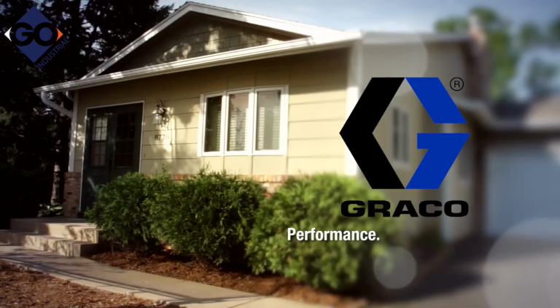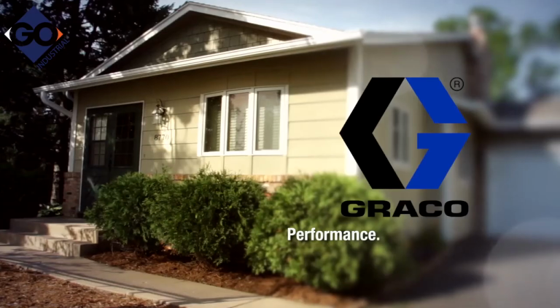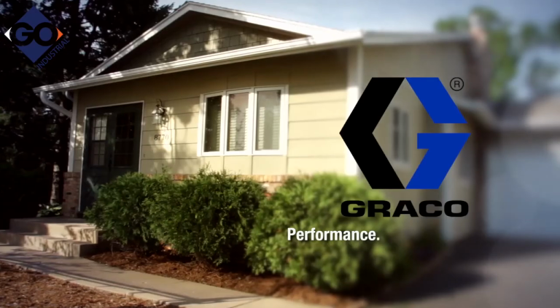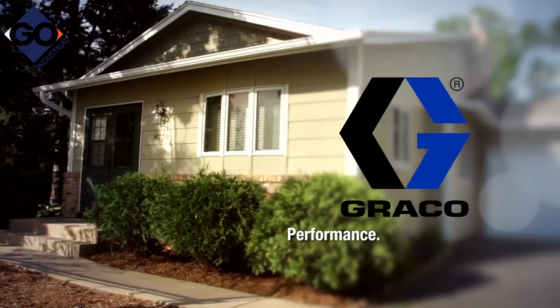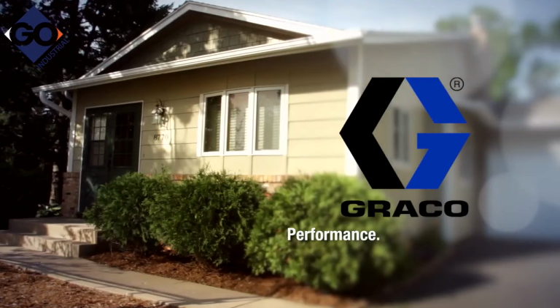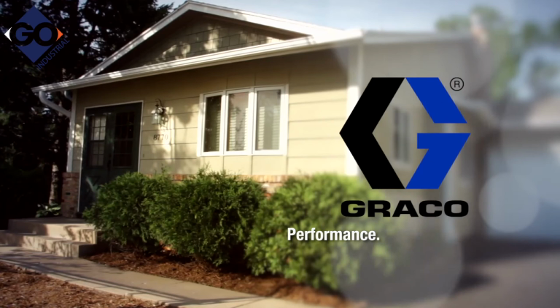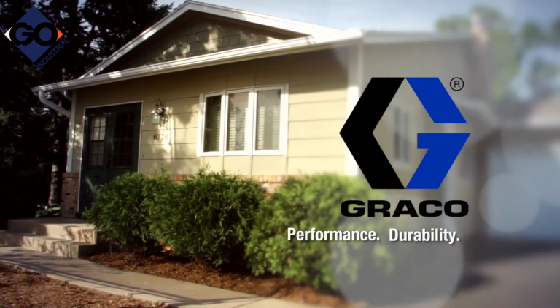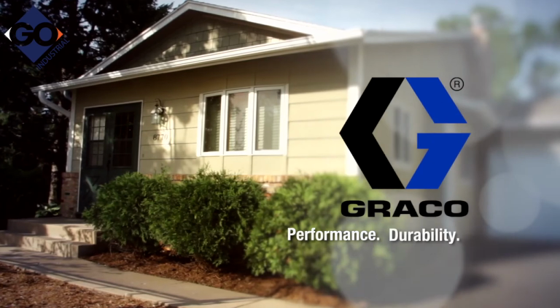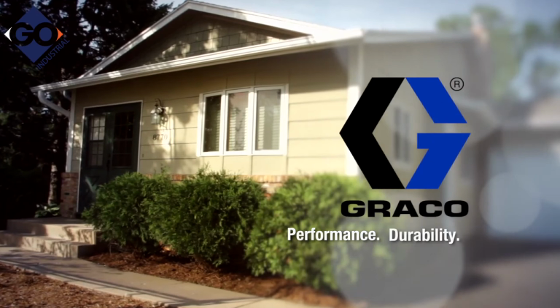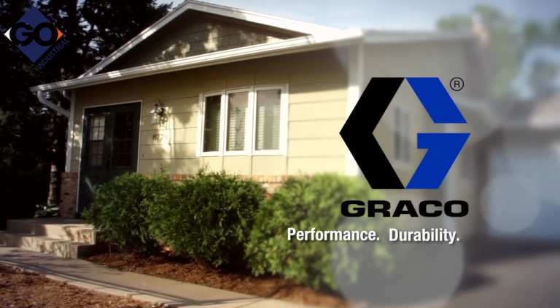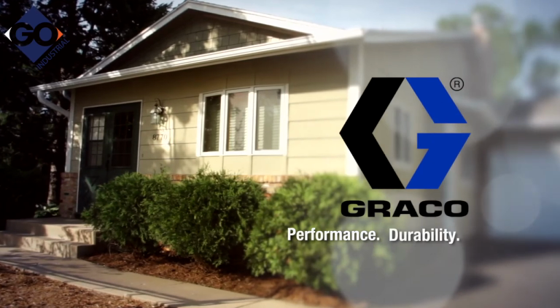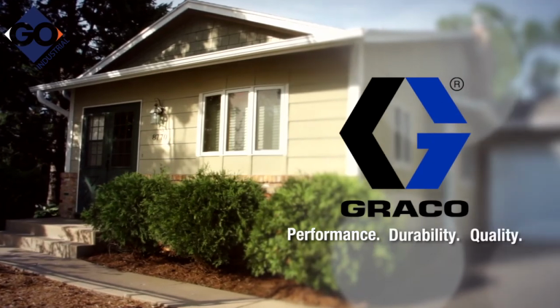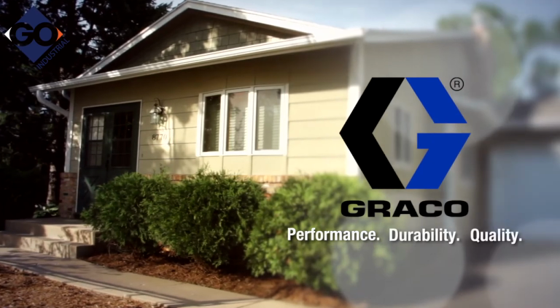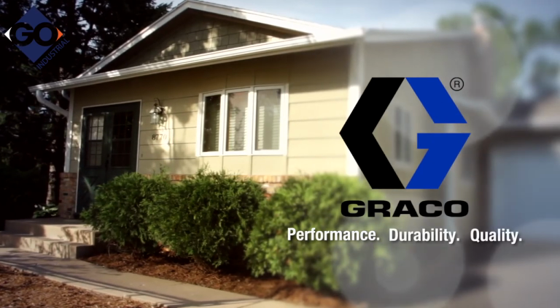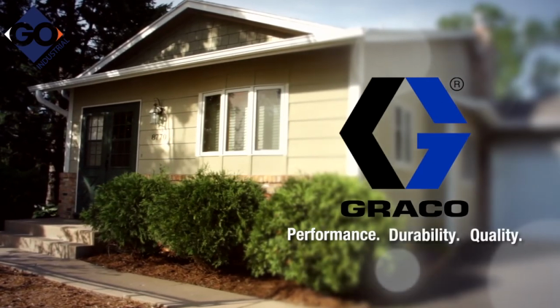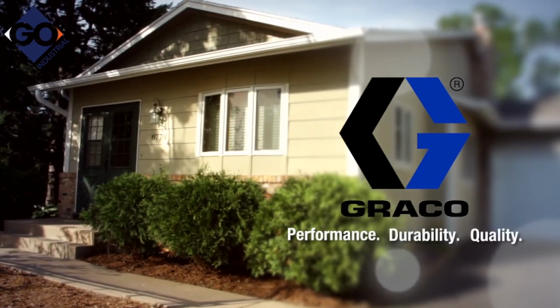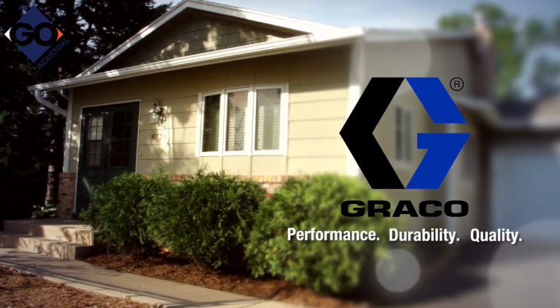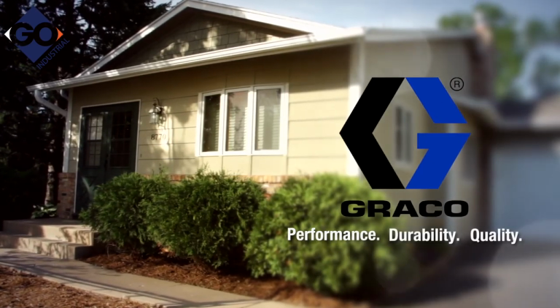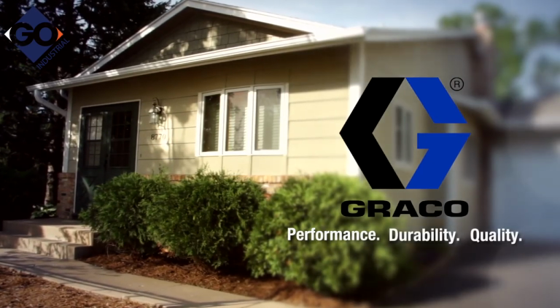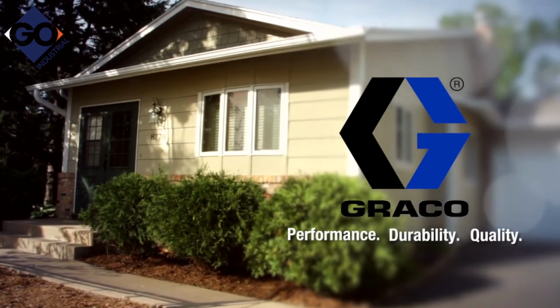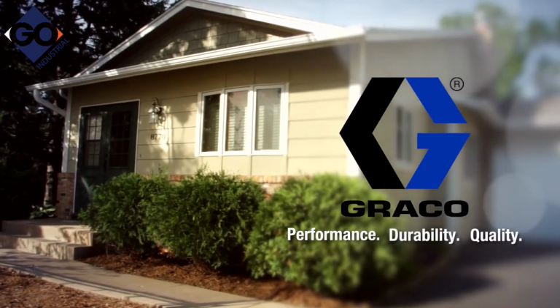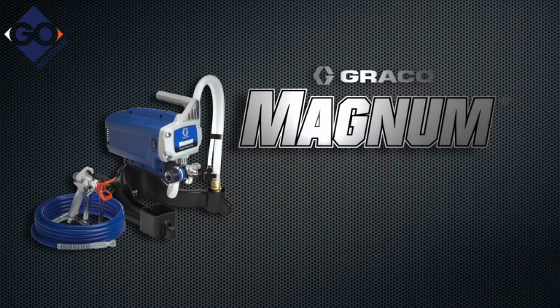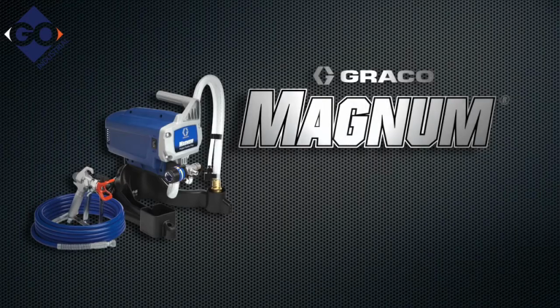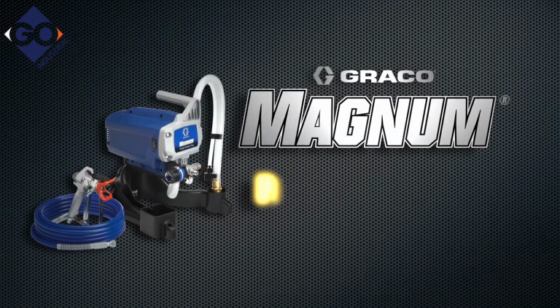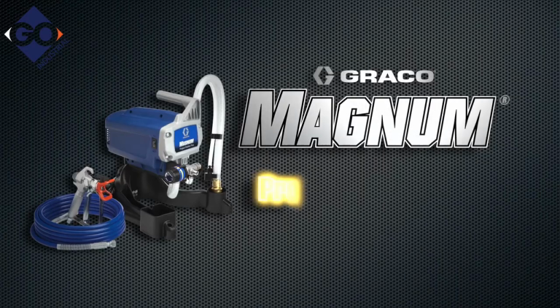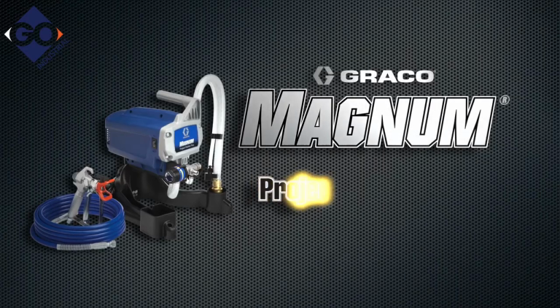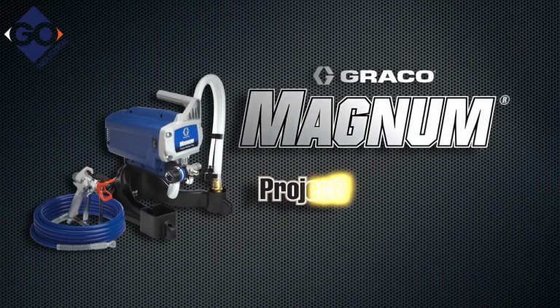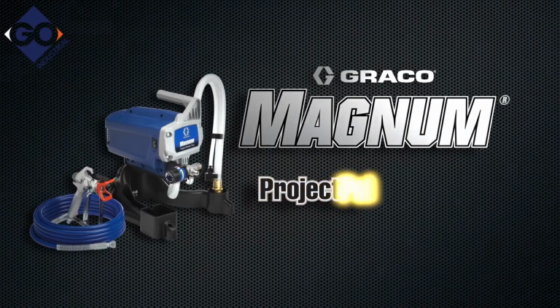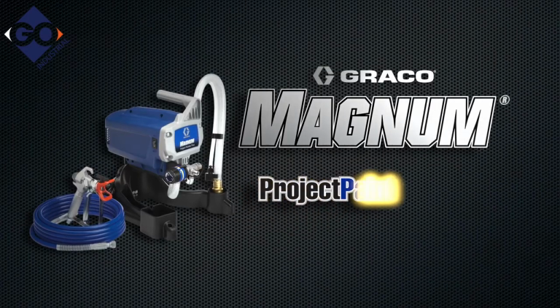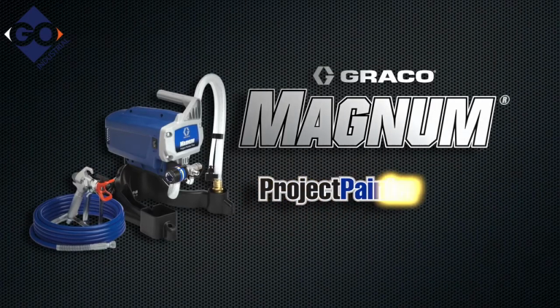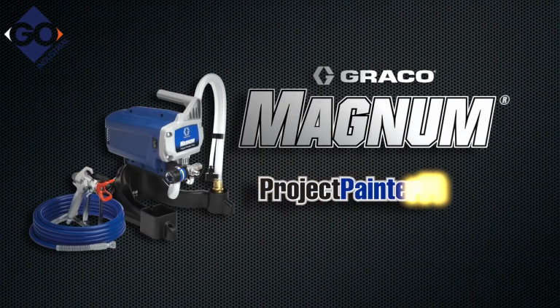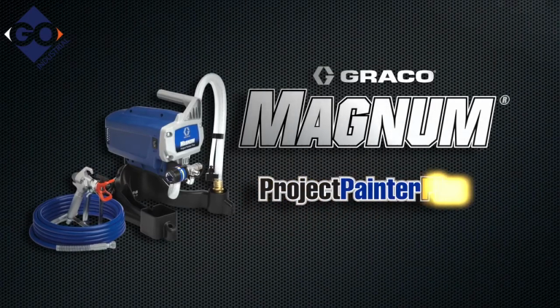Performance, durability and quality from Graco. Magnum Project Painter Plus.